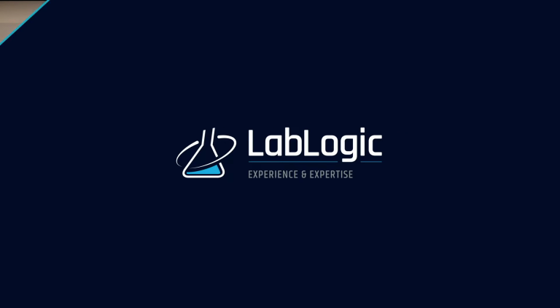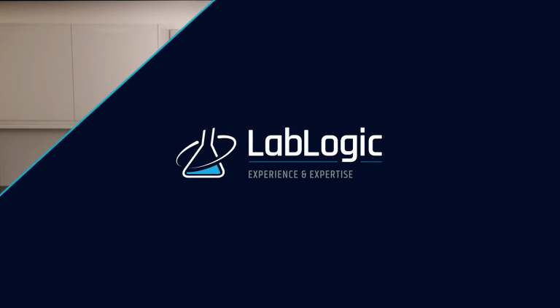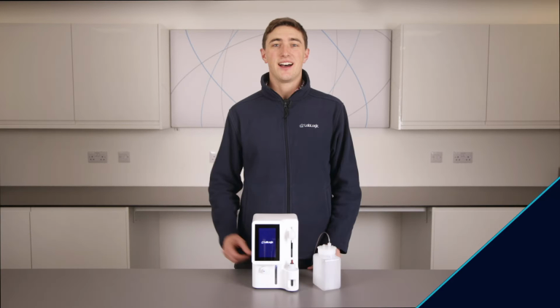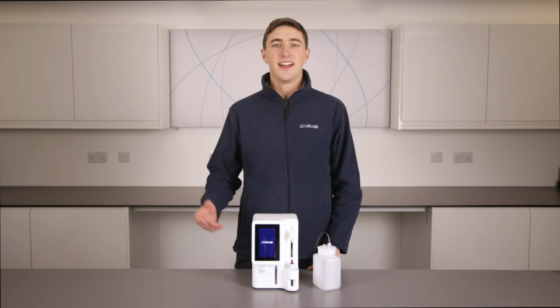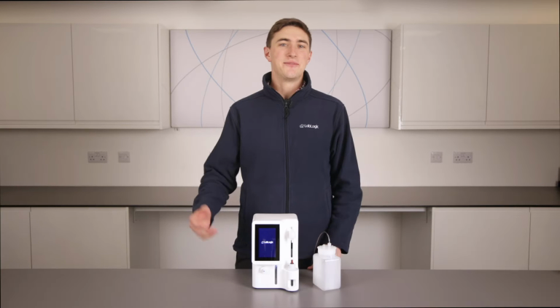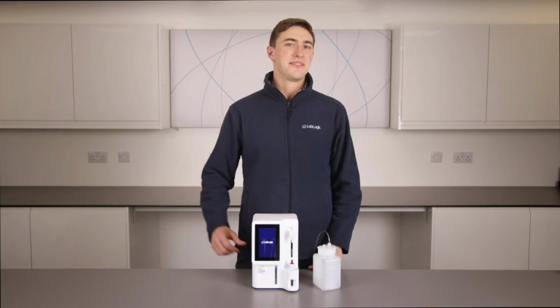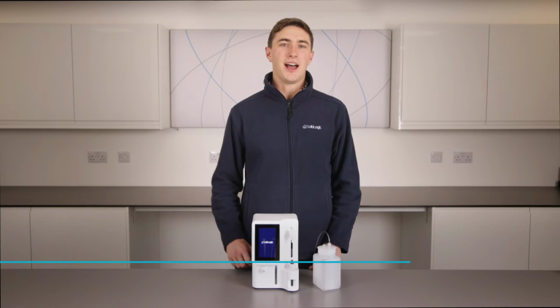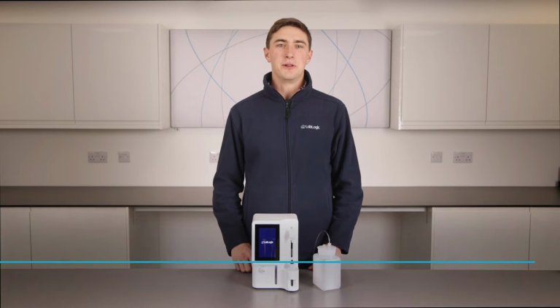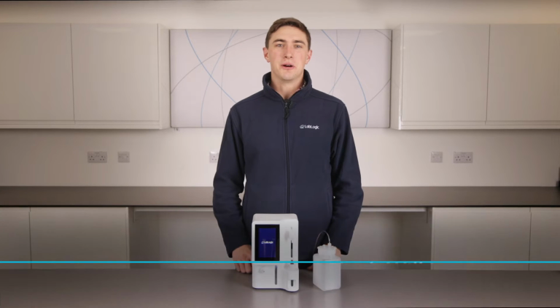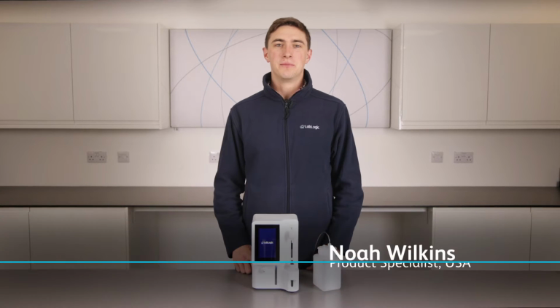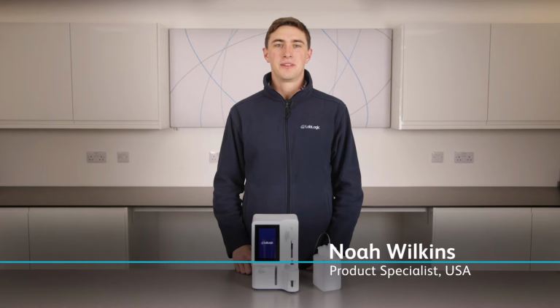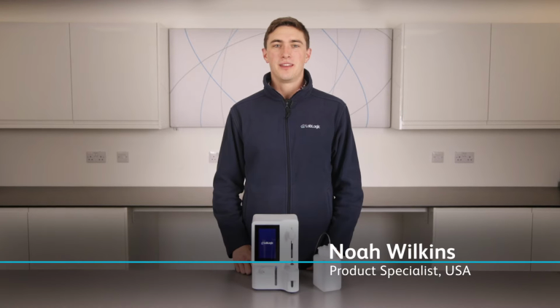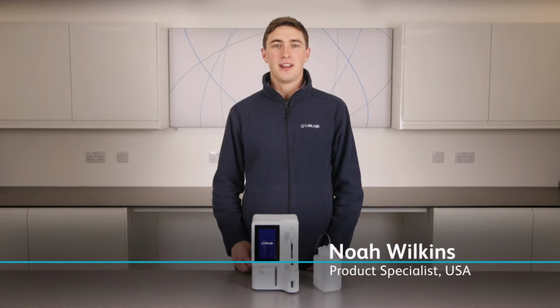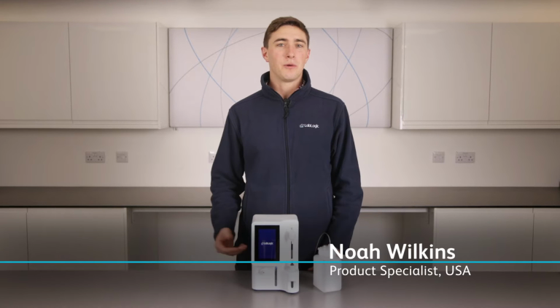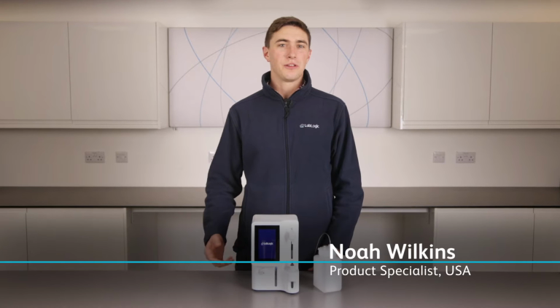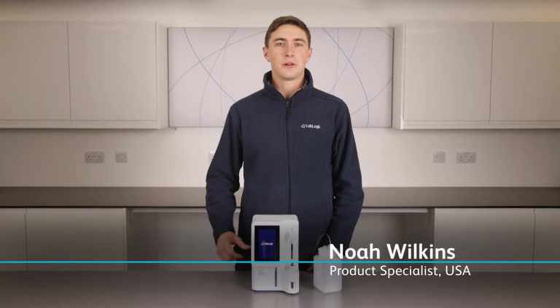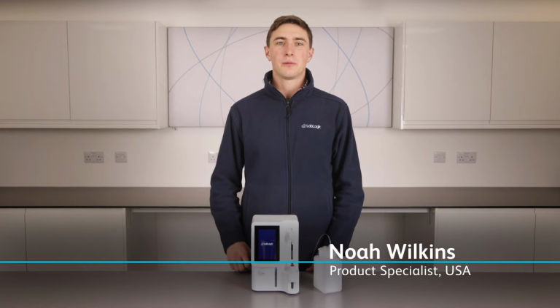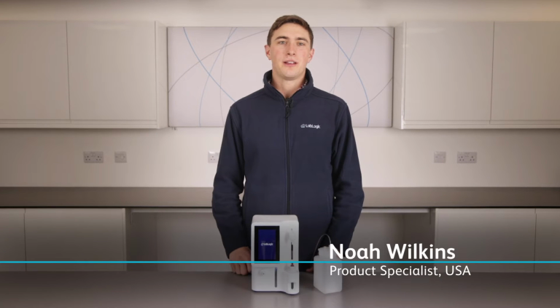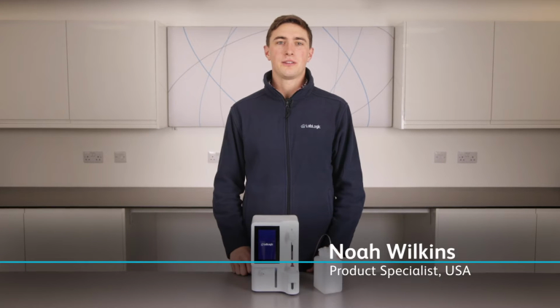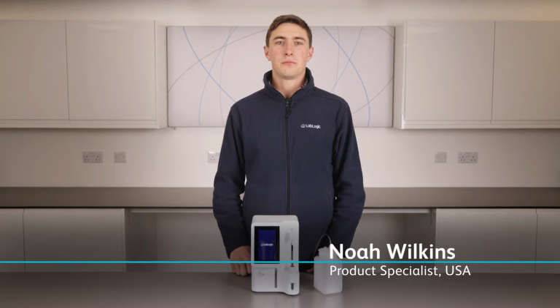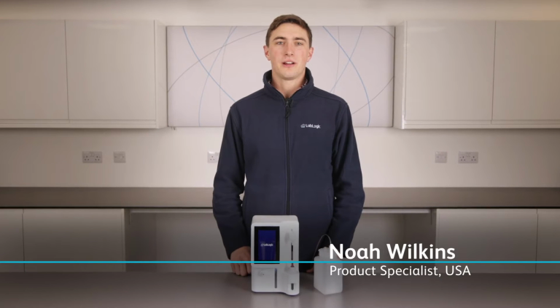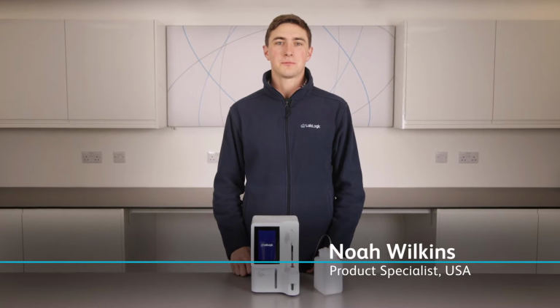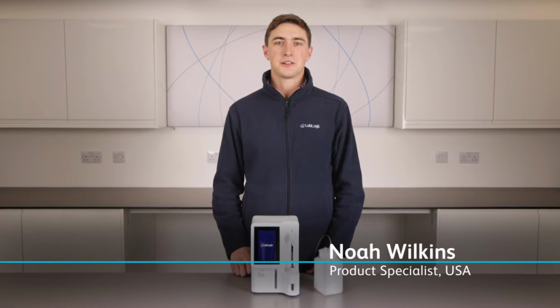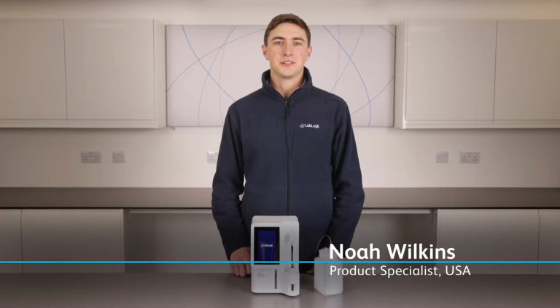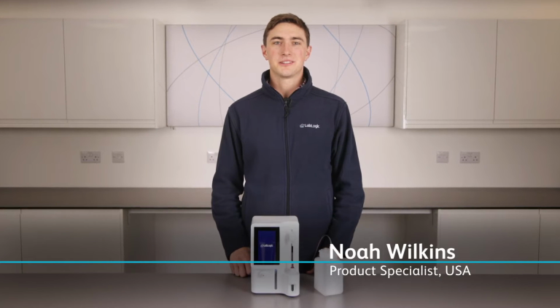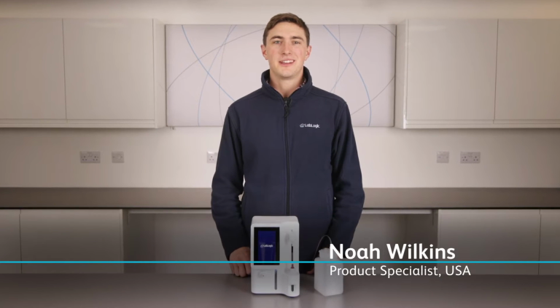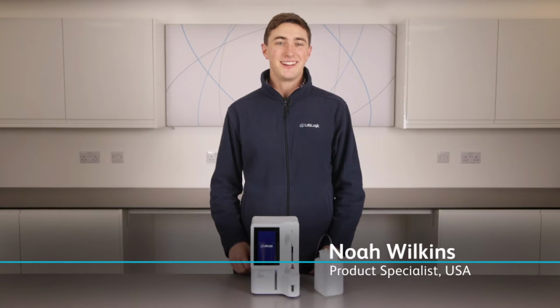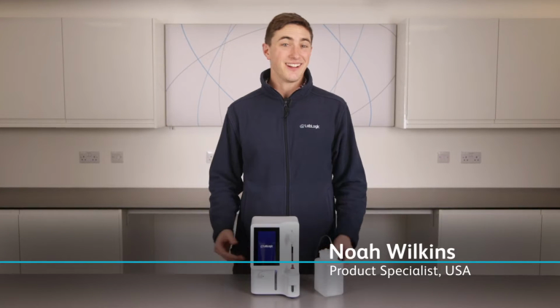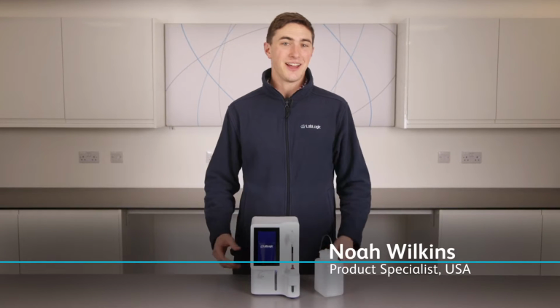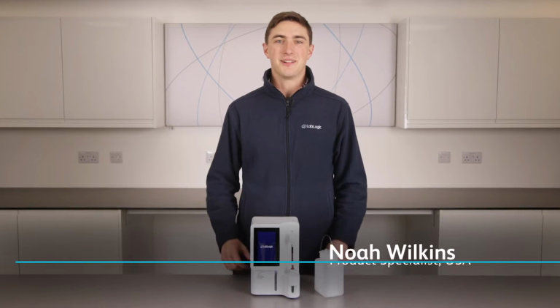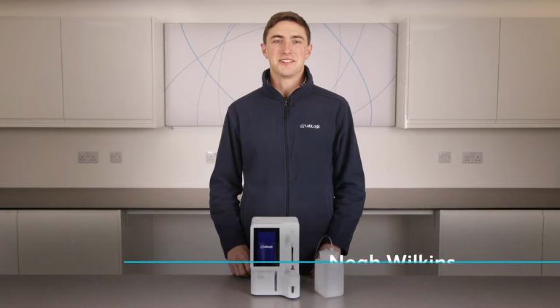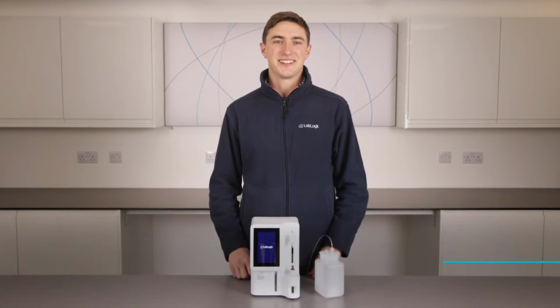Hi, I'm Noah and I'm one of the nuclear medicine product specialists here at LabLogic.